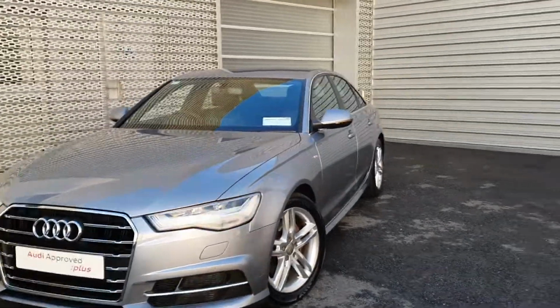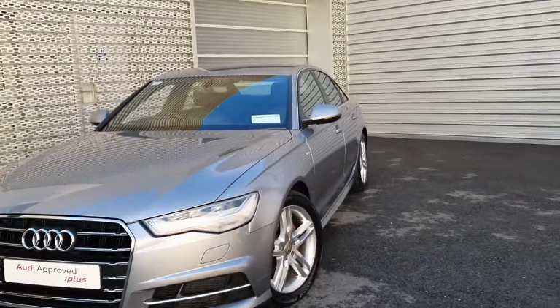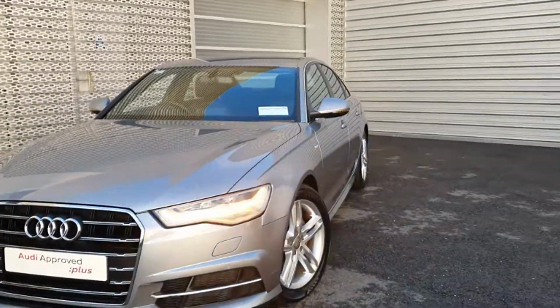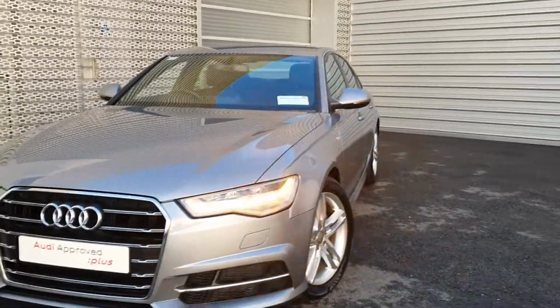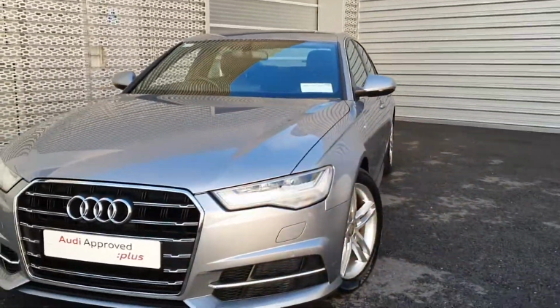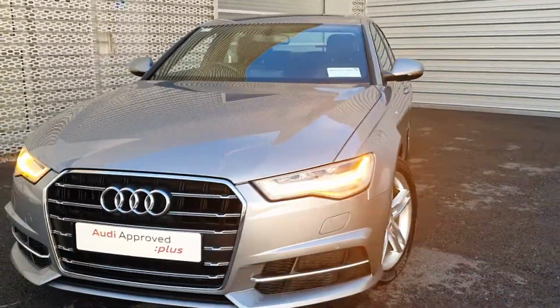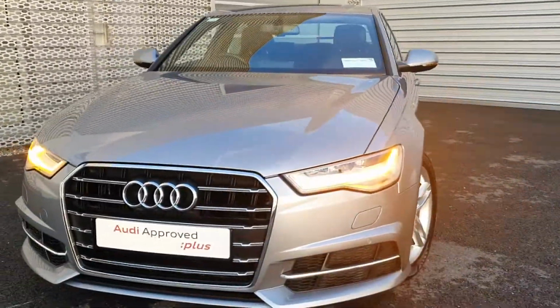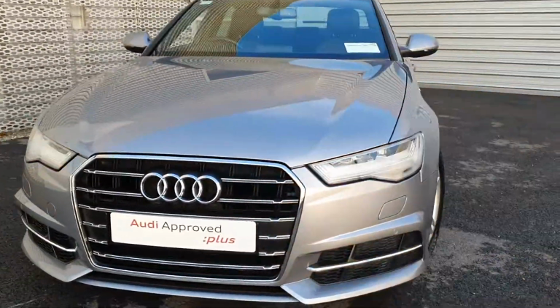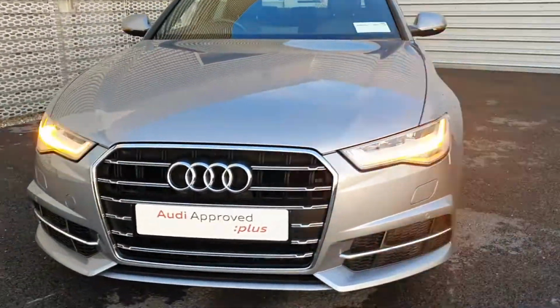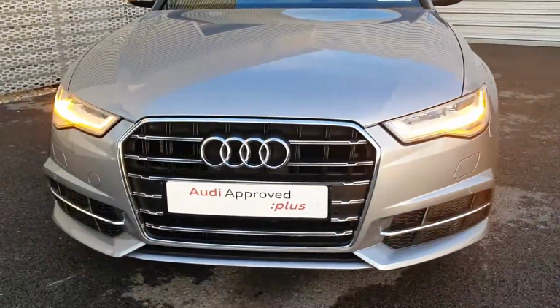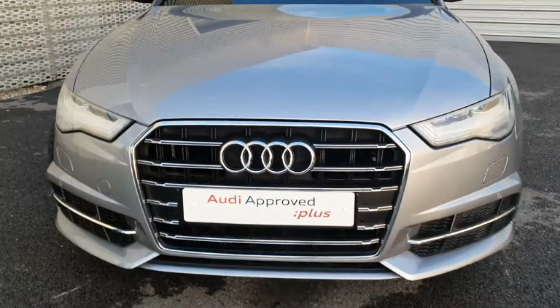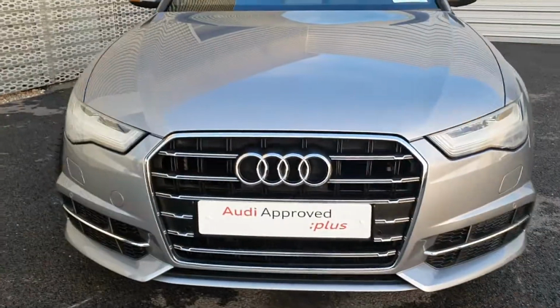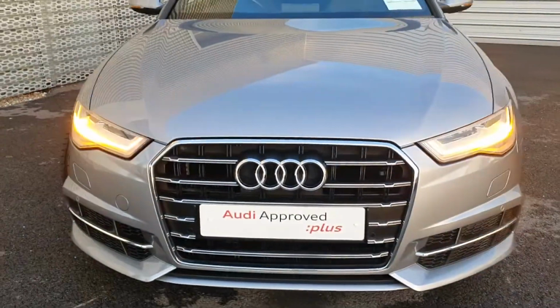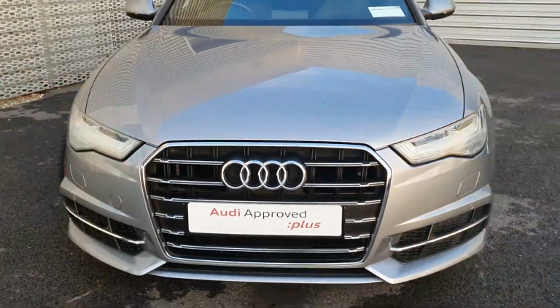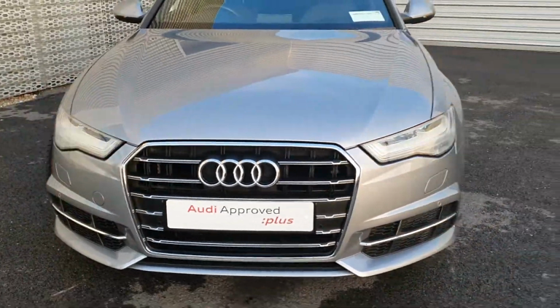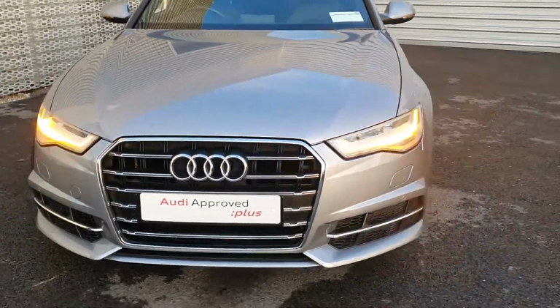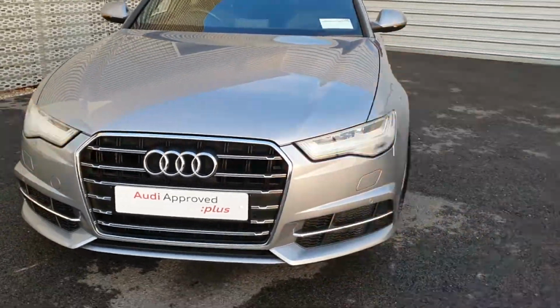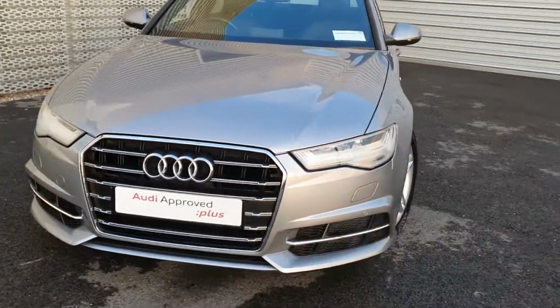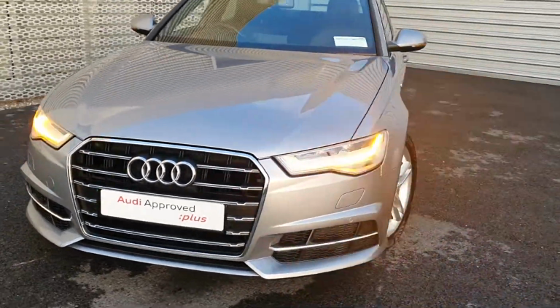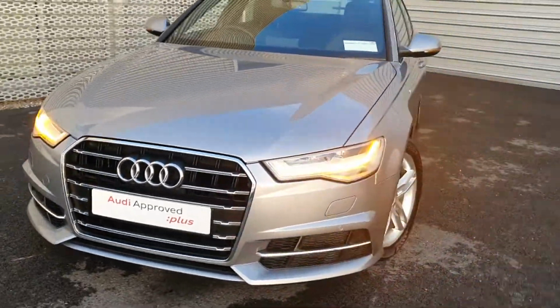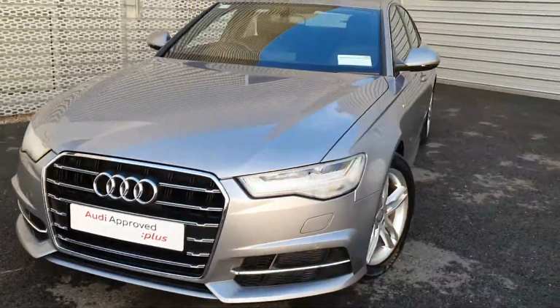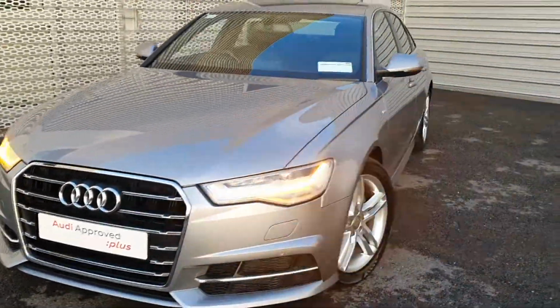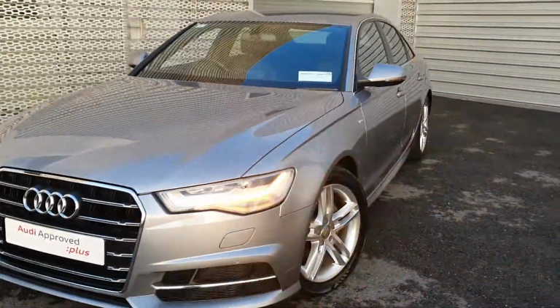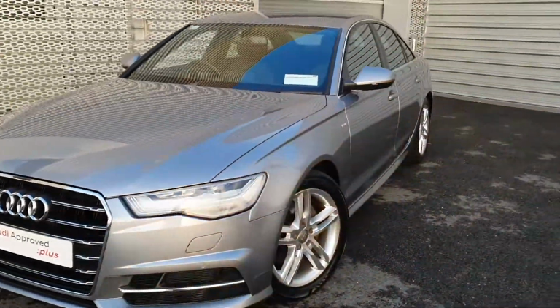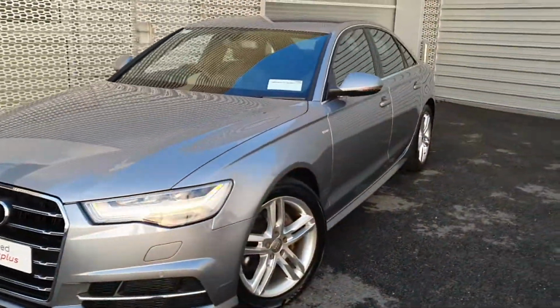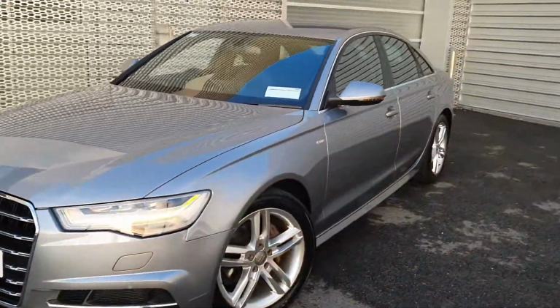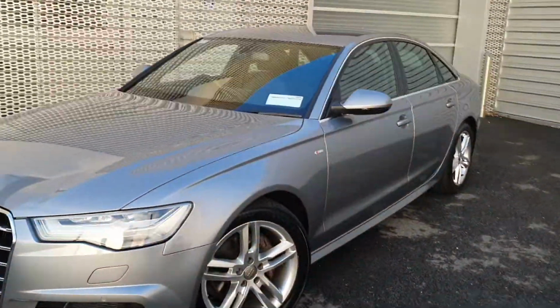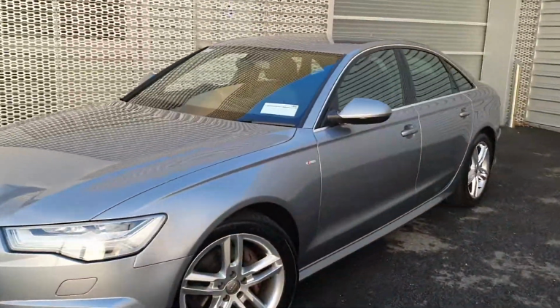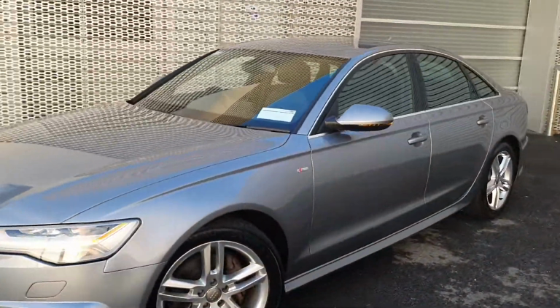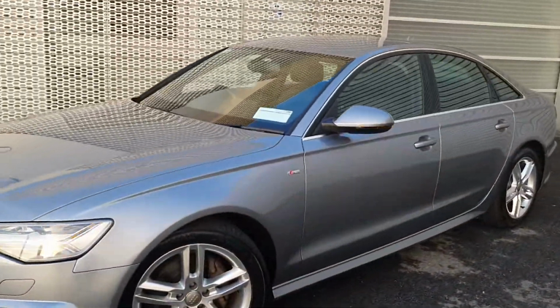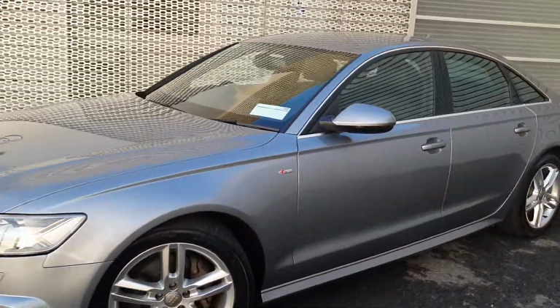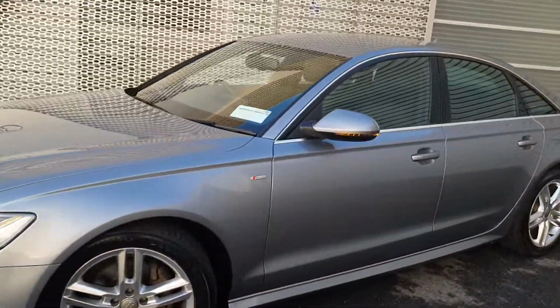Some of the key features on the car: we have our trademark single frame chrome grille, LED headlamps and LED daytime running lights. The car is also equipped with front and rear parking sensors.